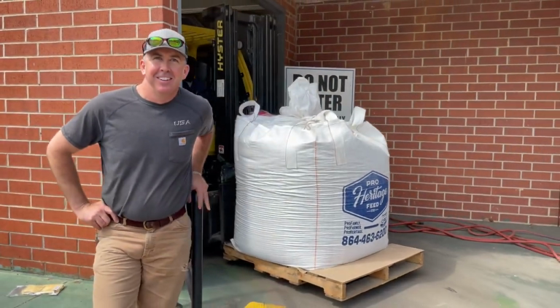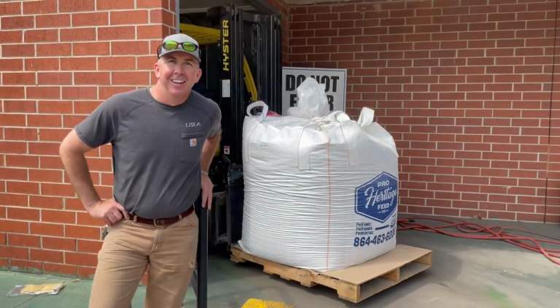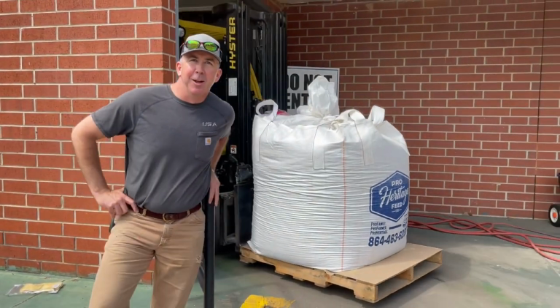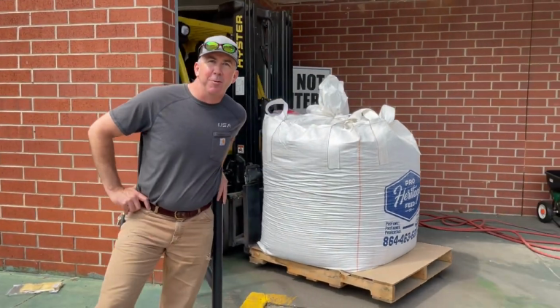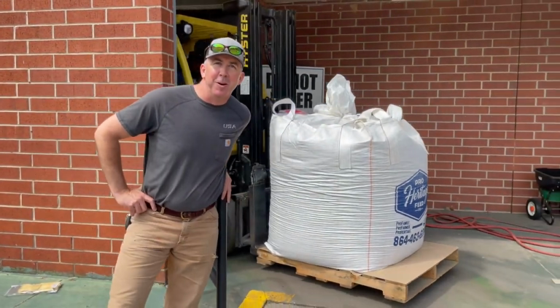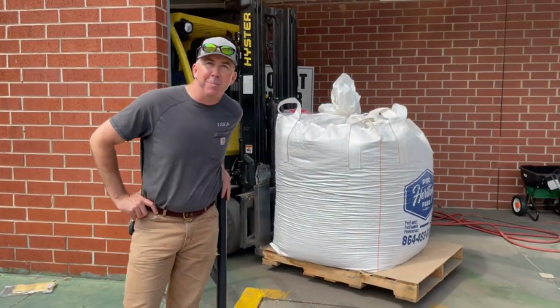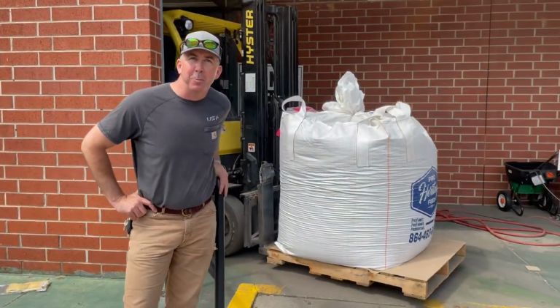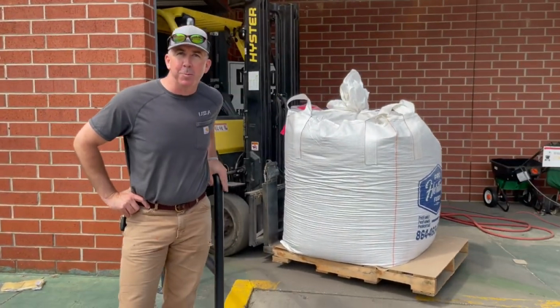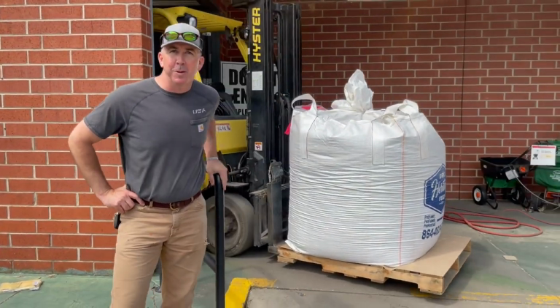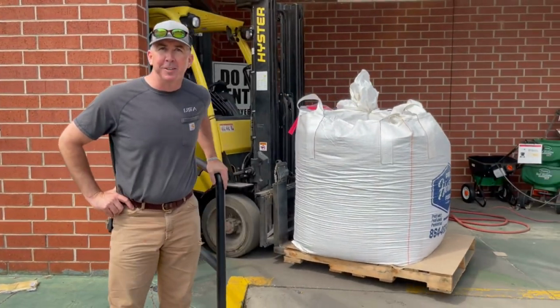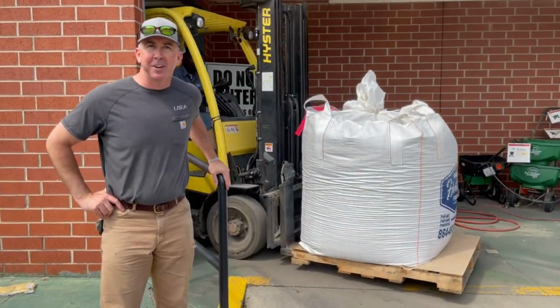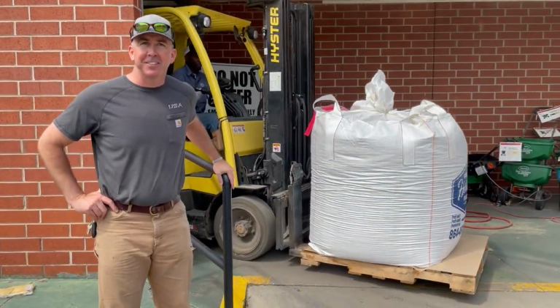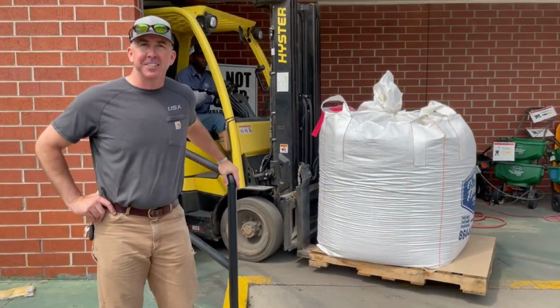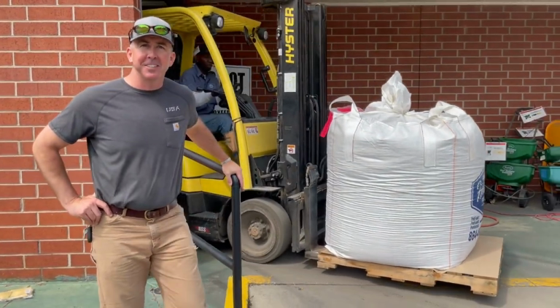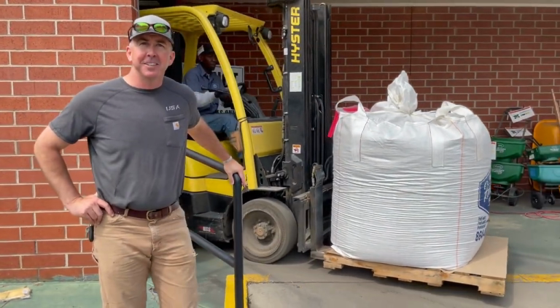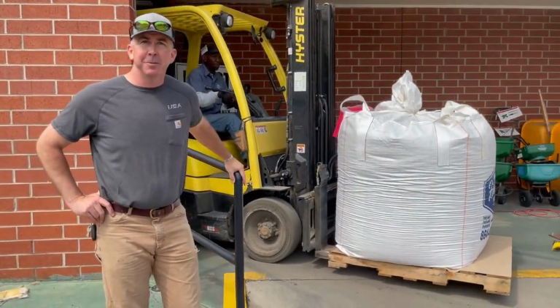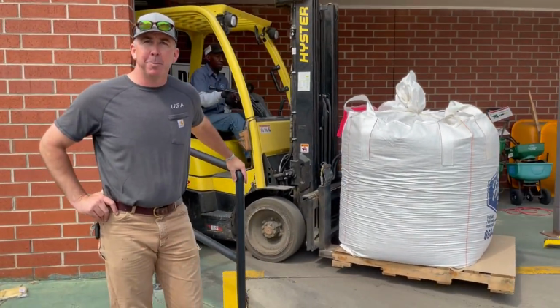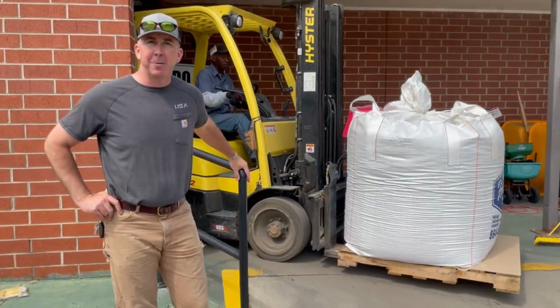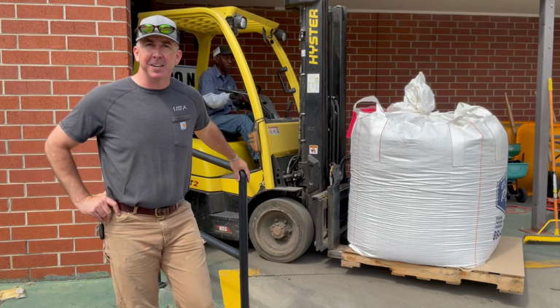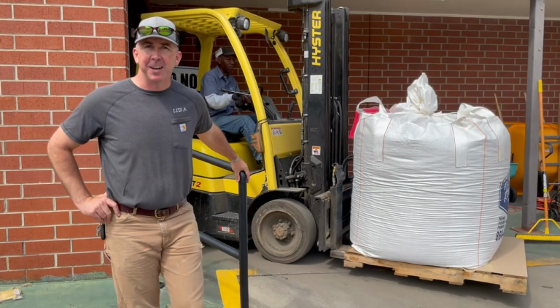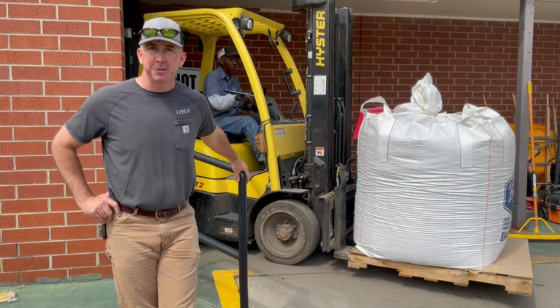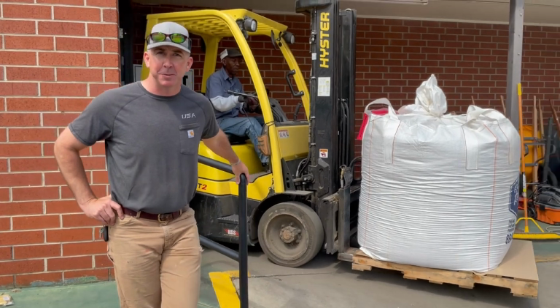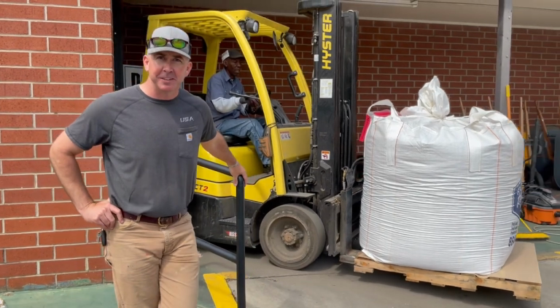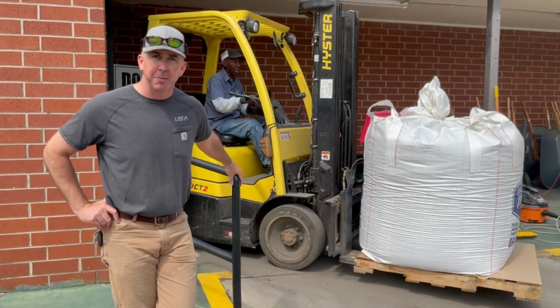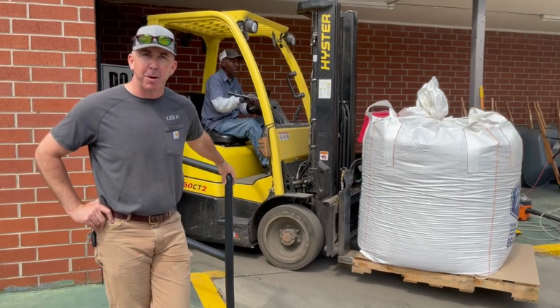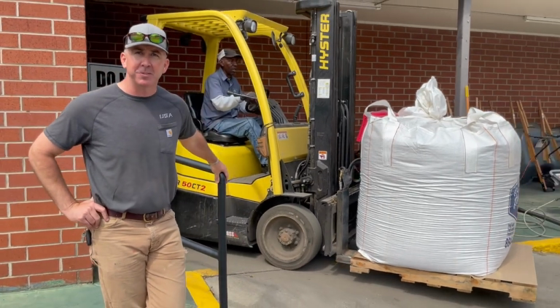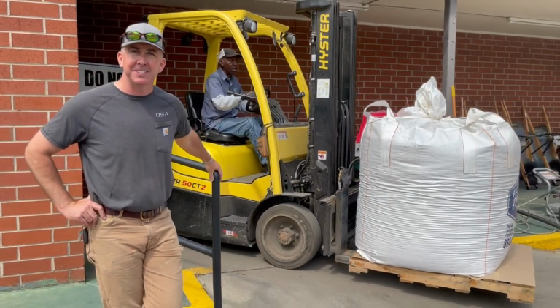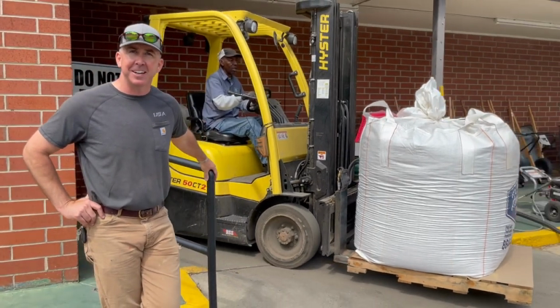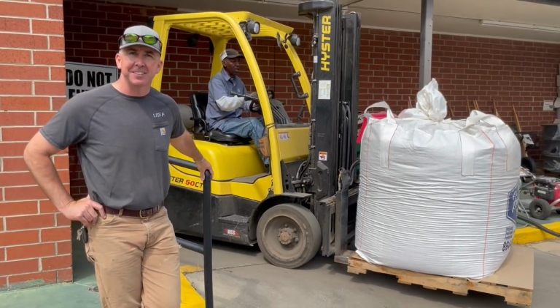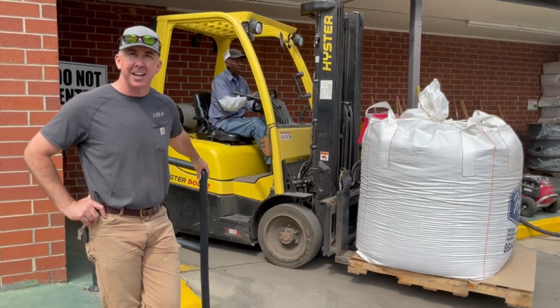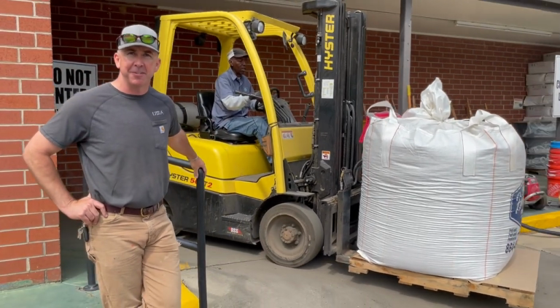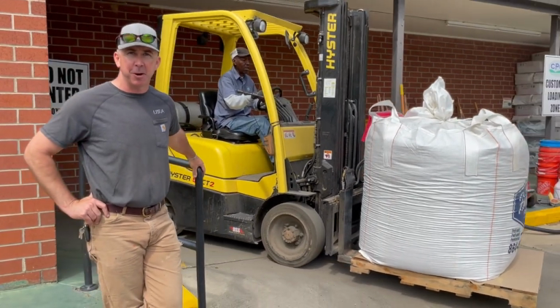Hello everyone, Mike Pridmore, Utility Service Agency, proud manufacturer's representative of Bone Safety Signs and Elephant Armor.